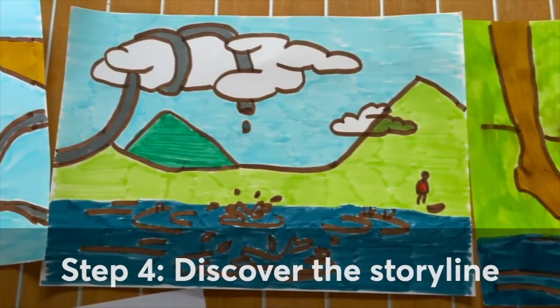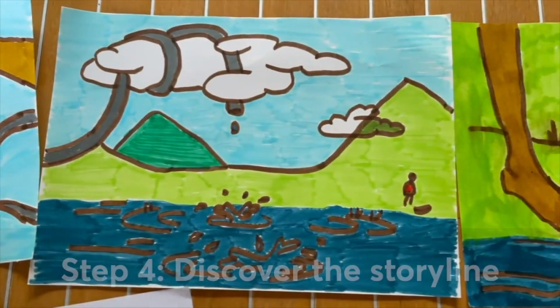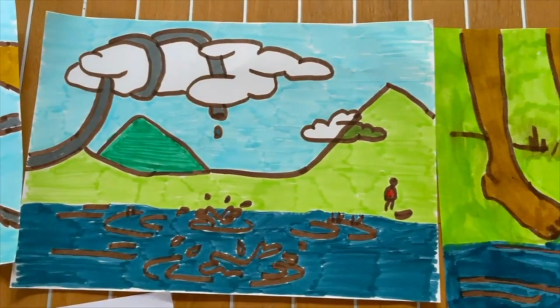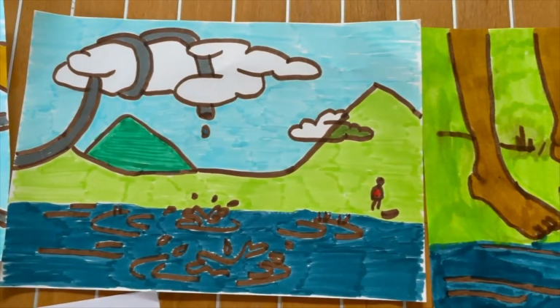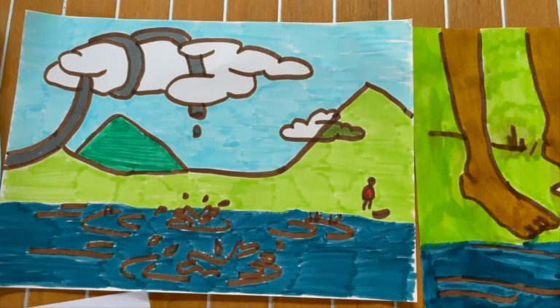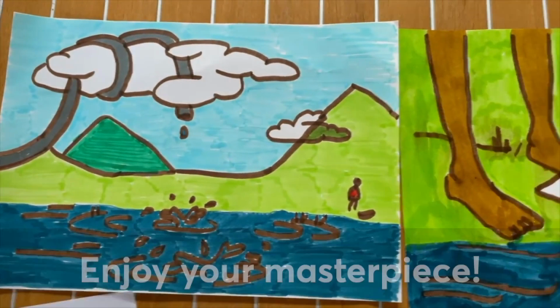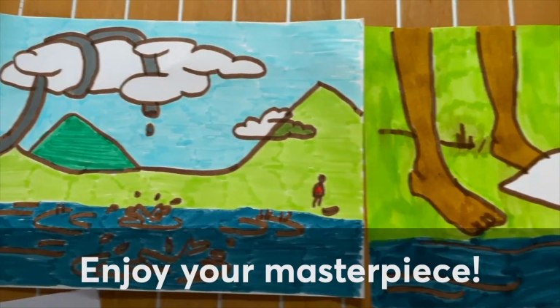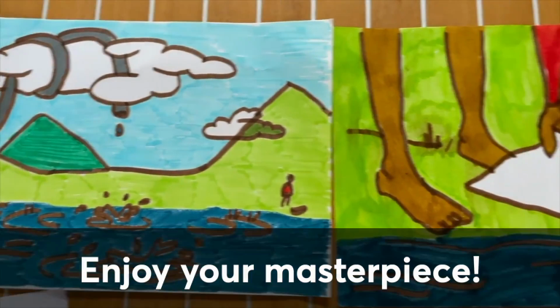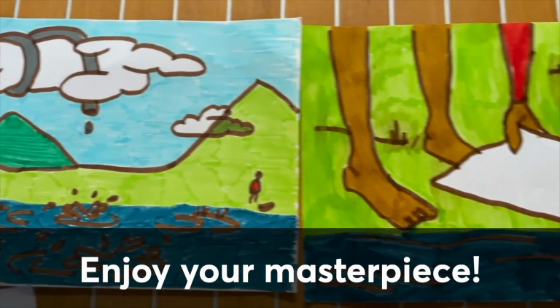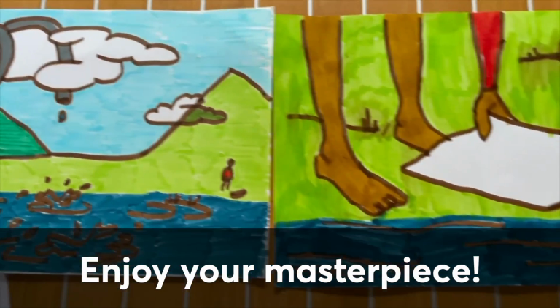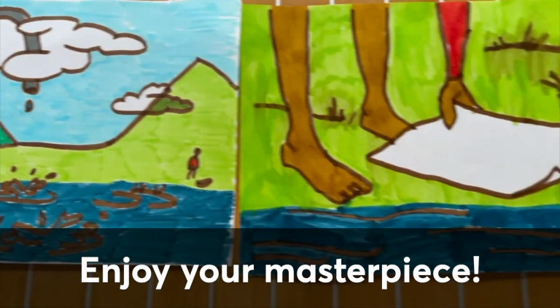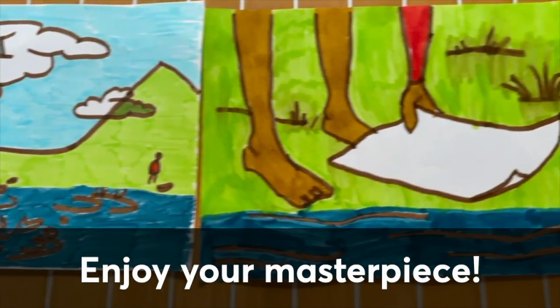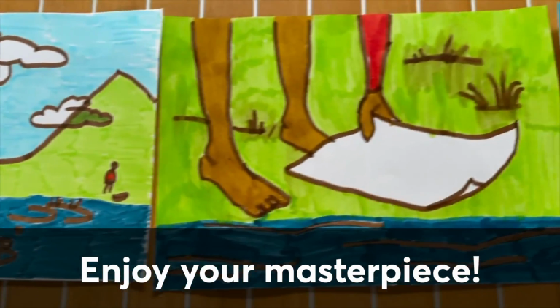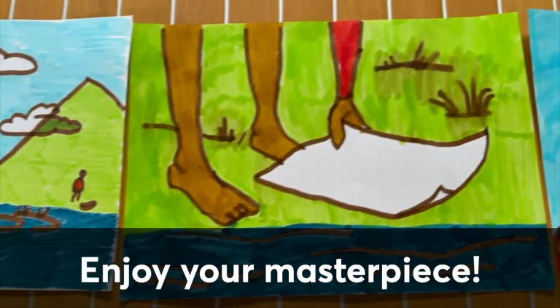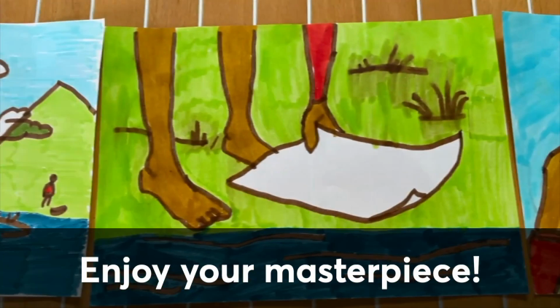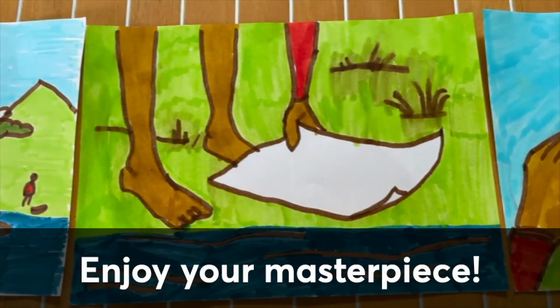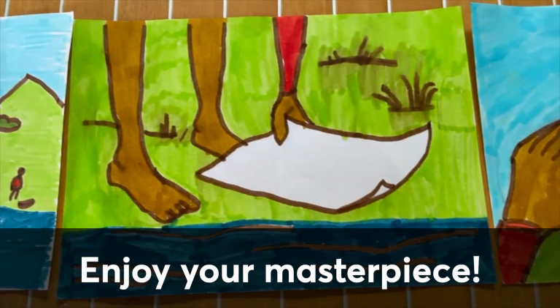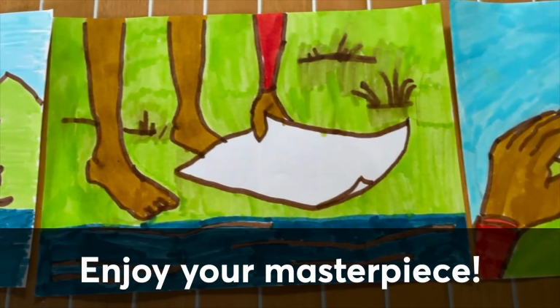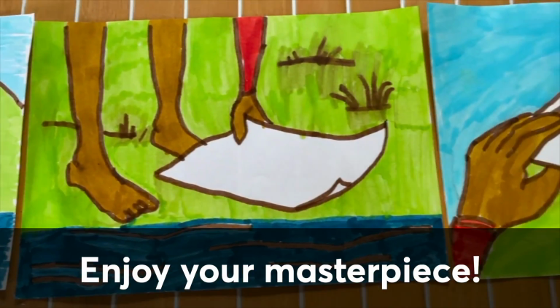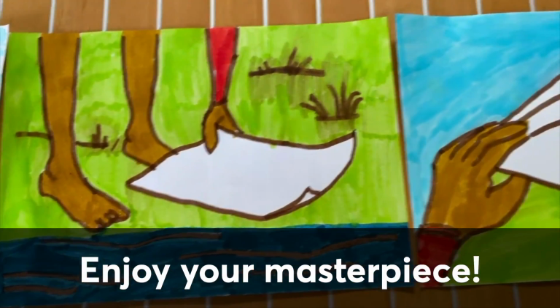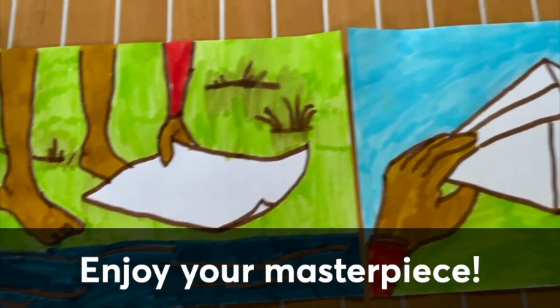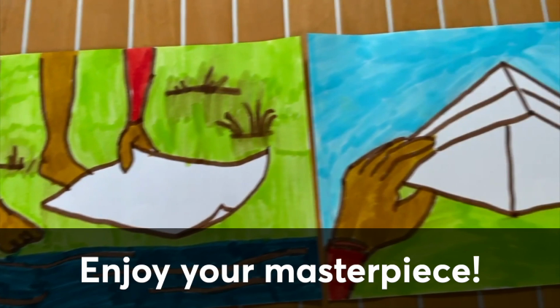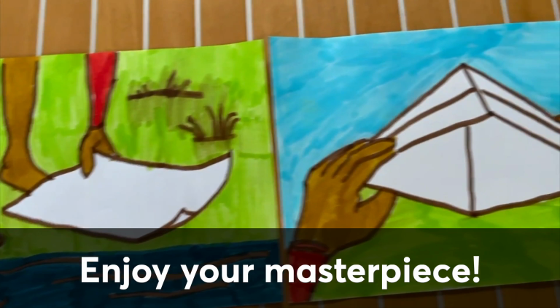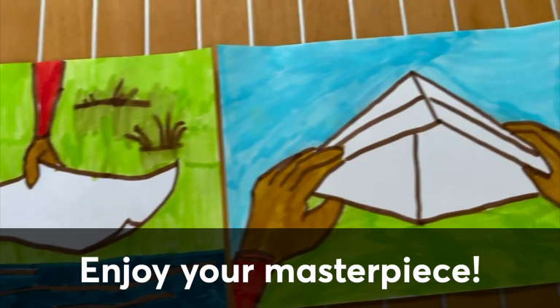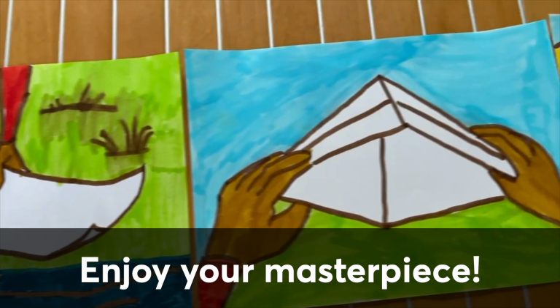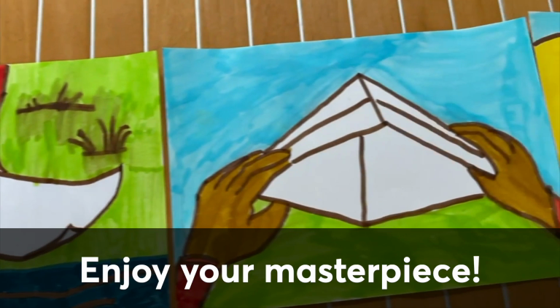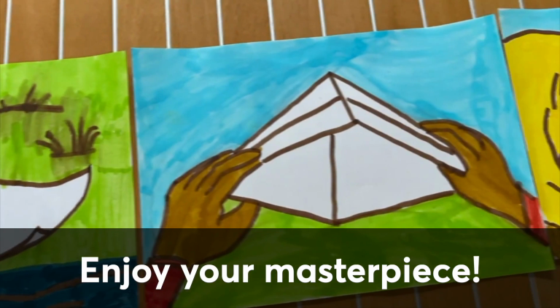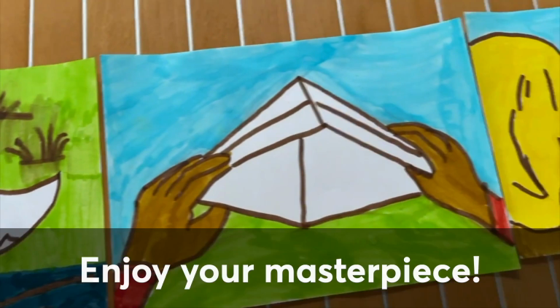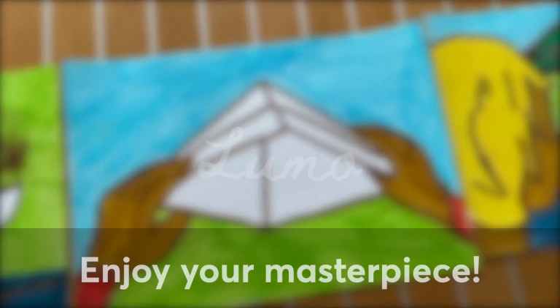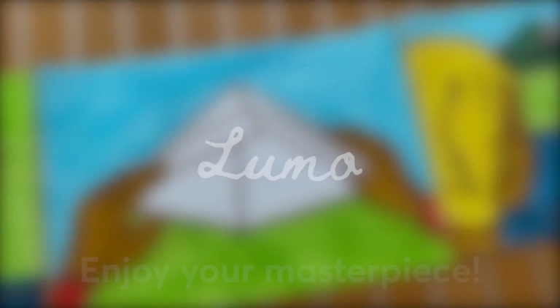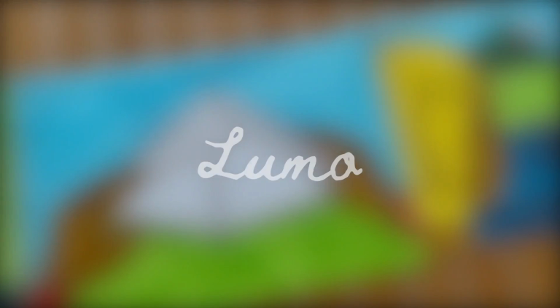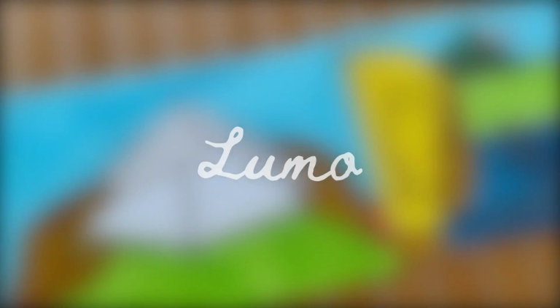When you're done, color it, hang it, share it, love it.